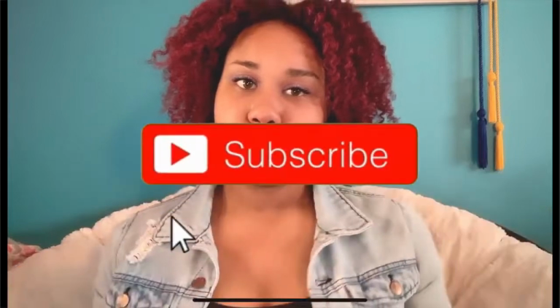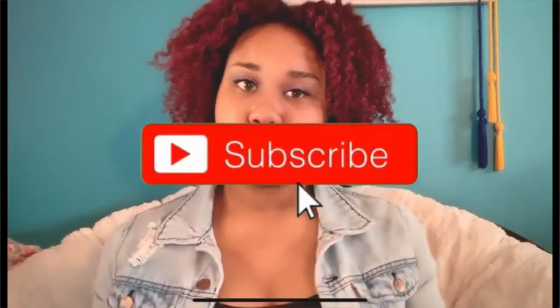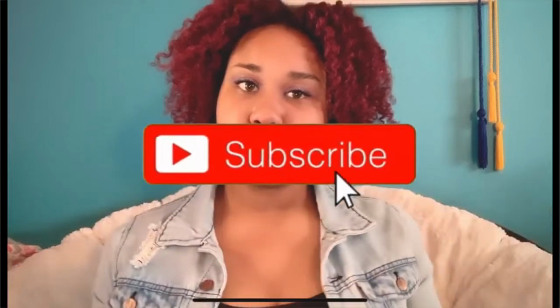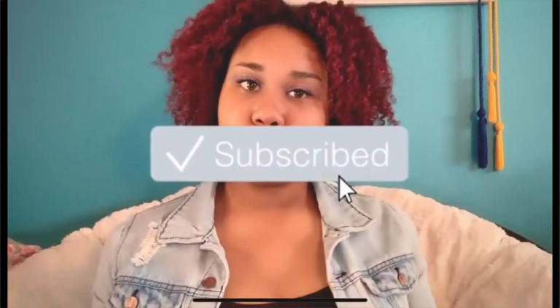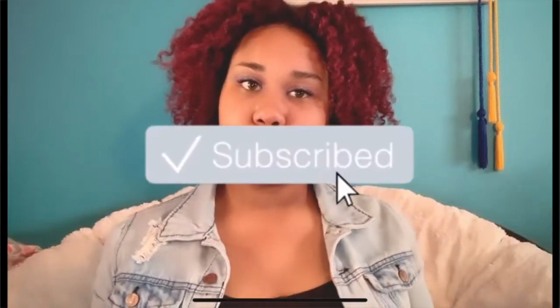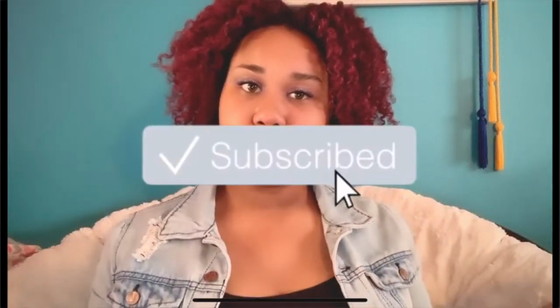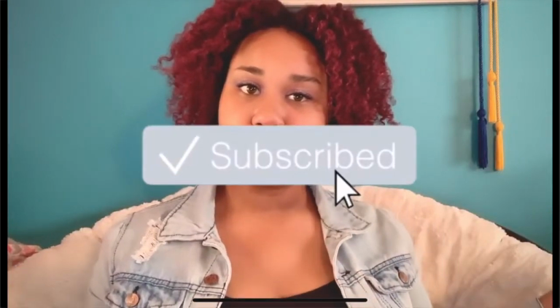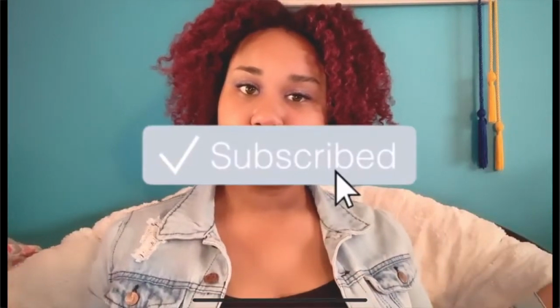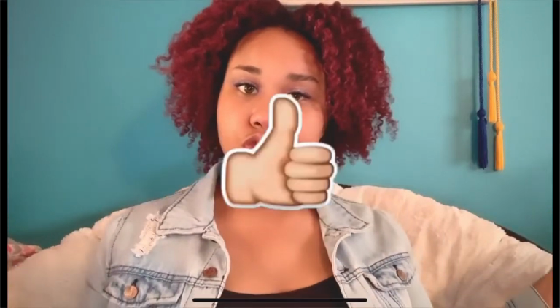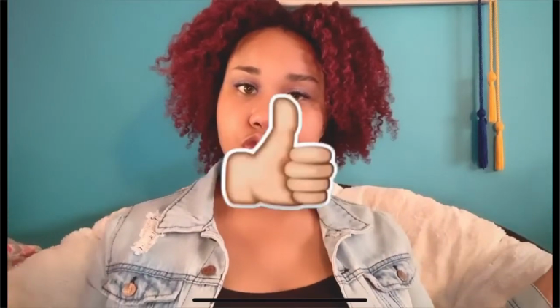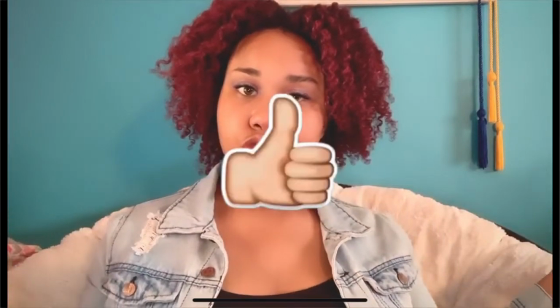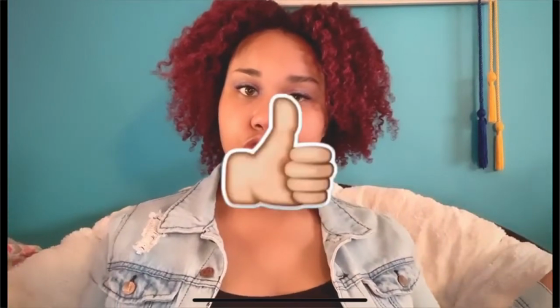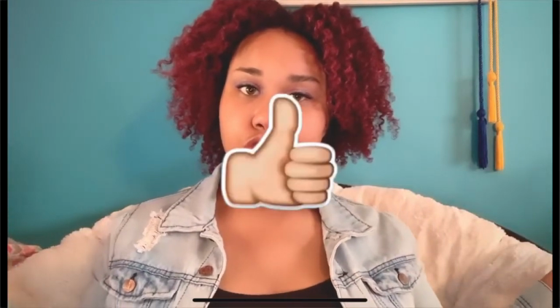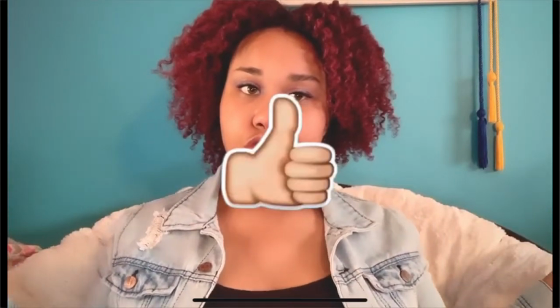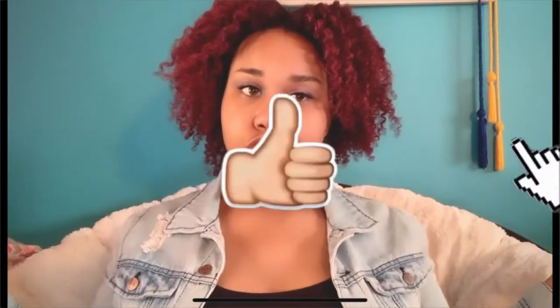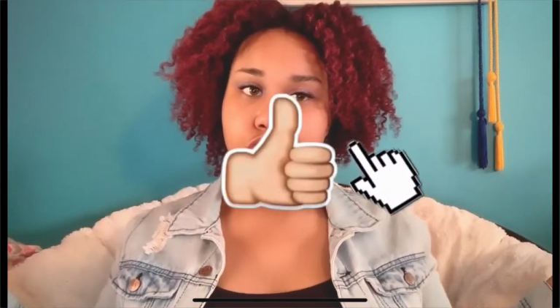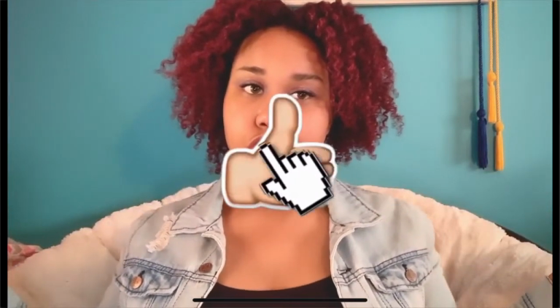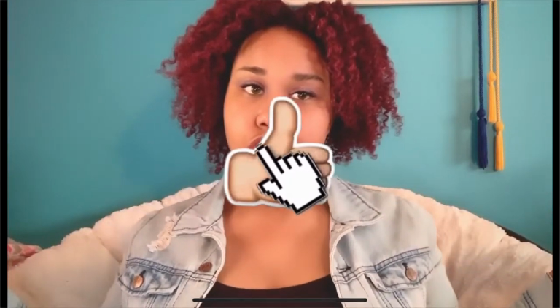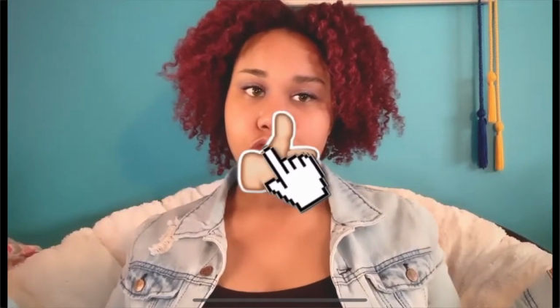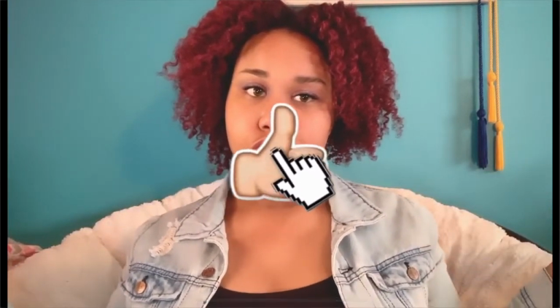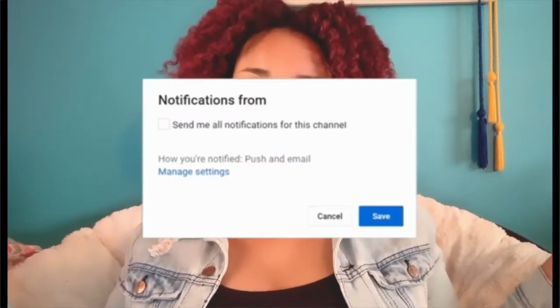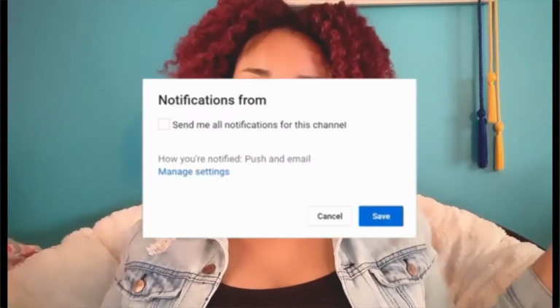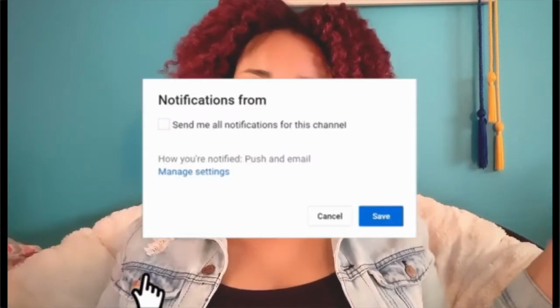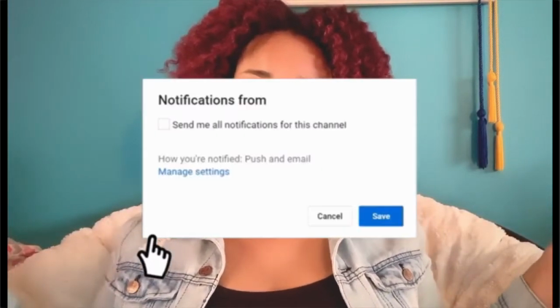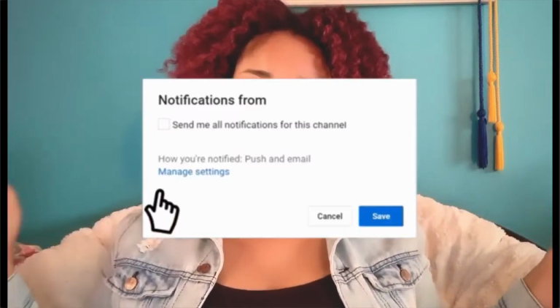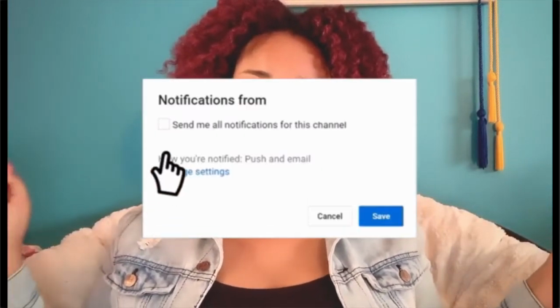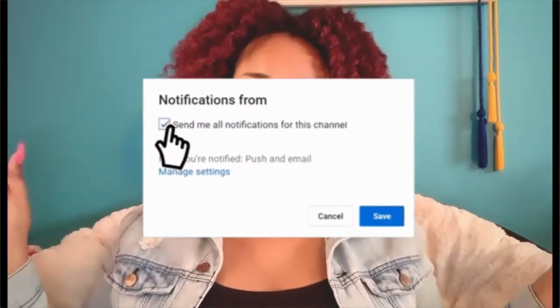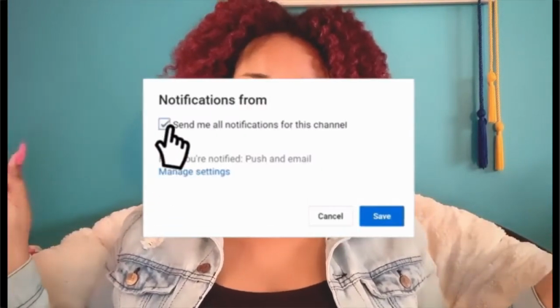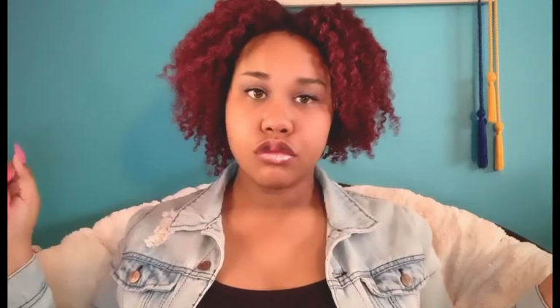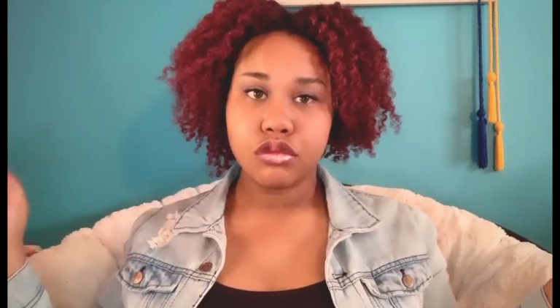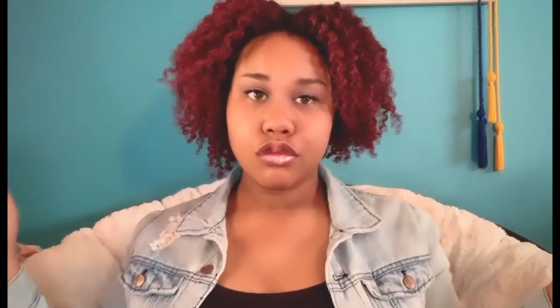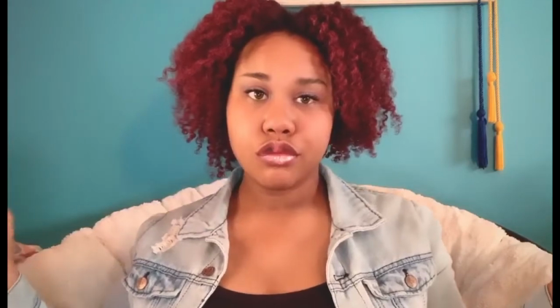Hey, if you're new go ahead and like and subscribe to this channel. If you're old, what's up fam? Let's get into the video.